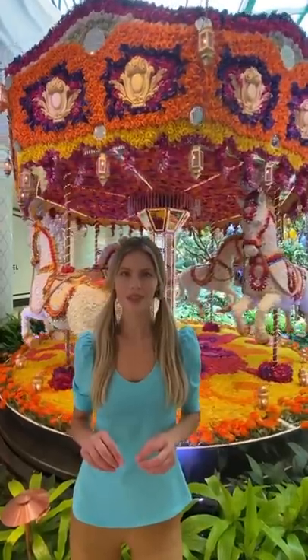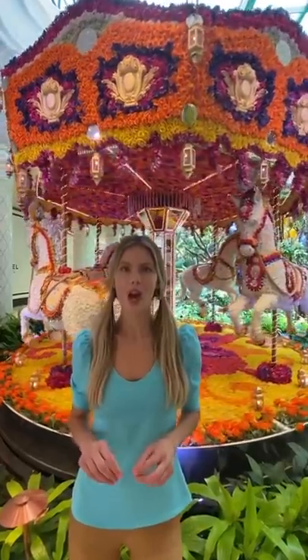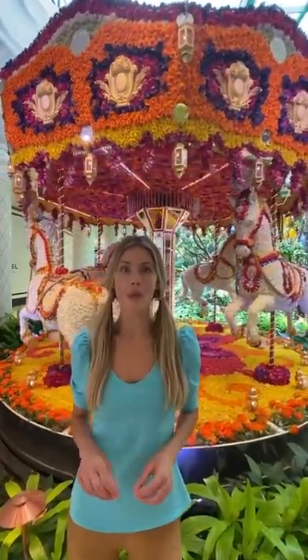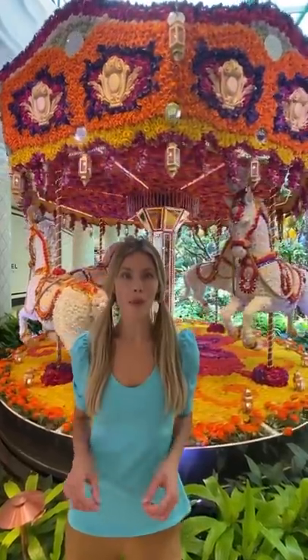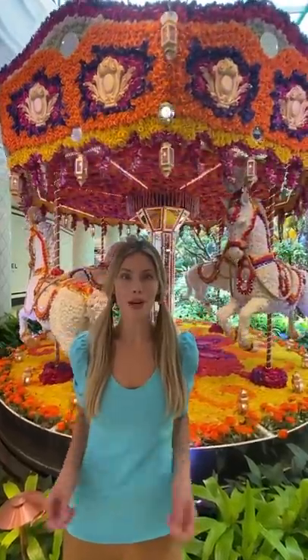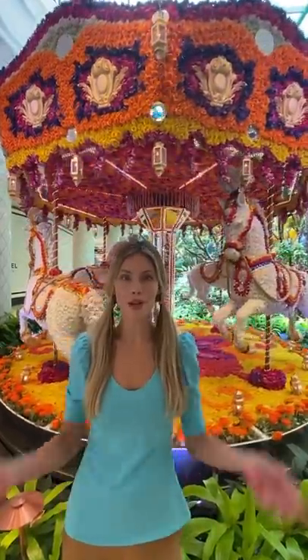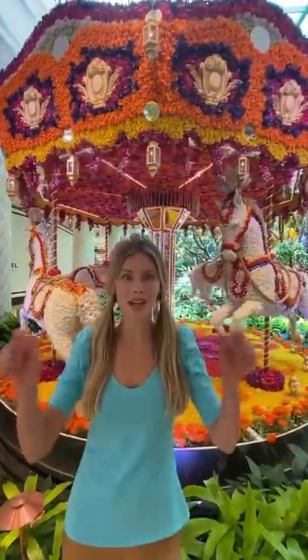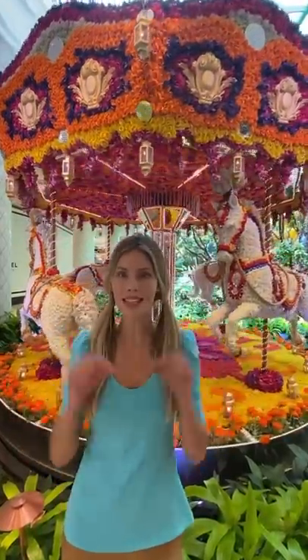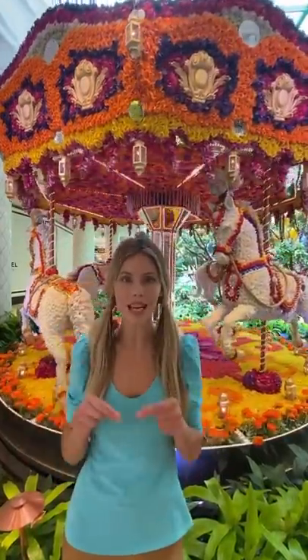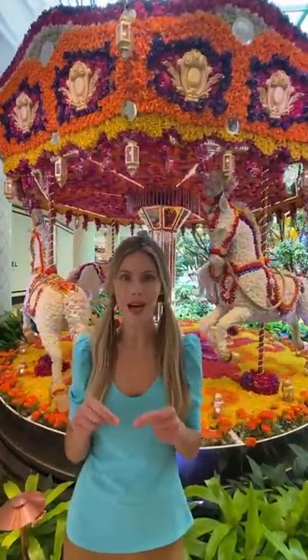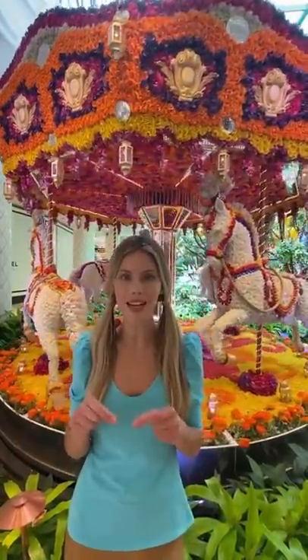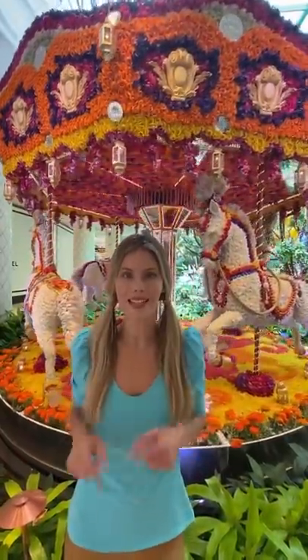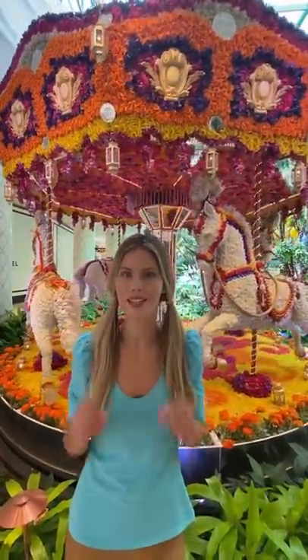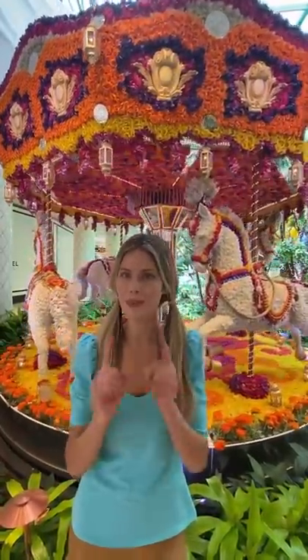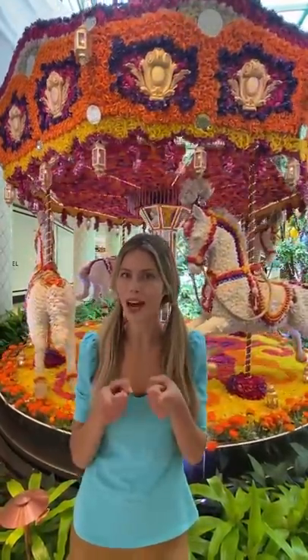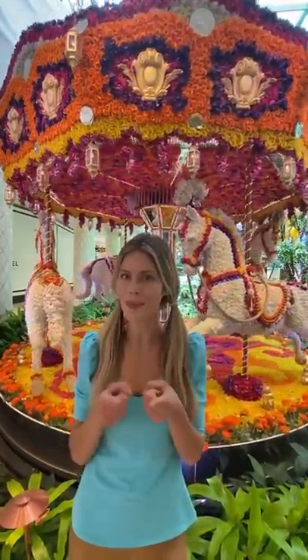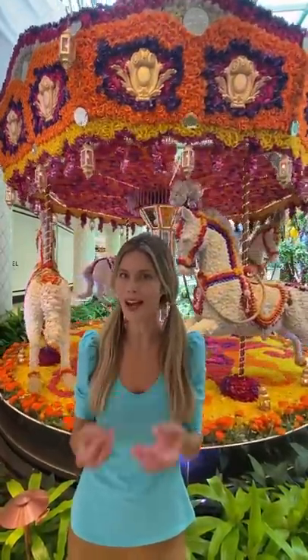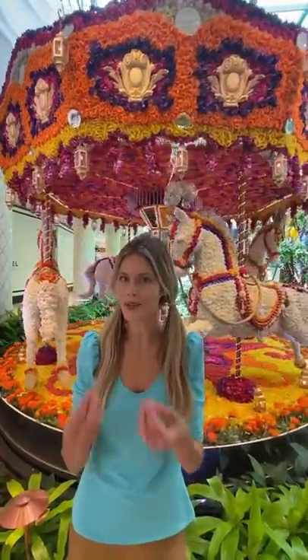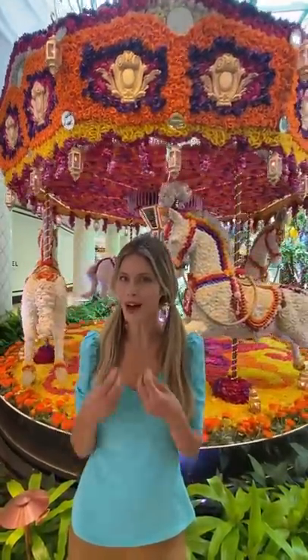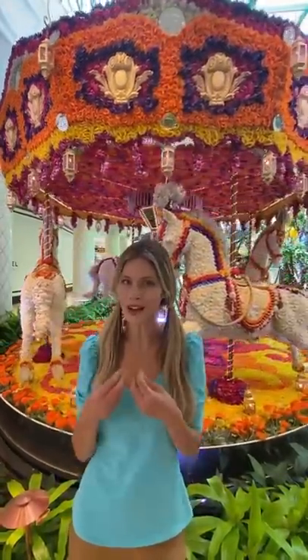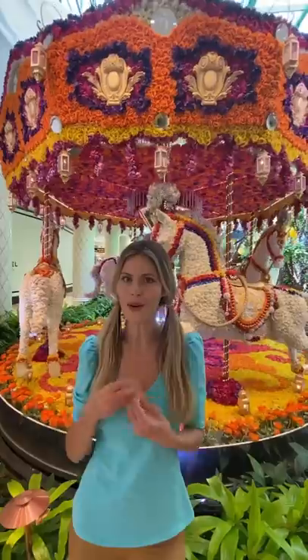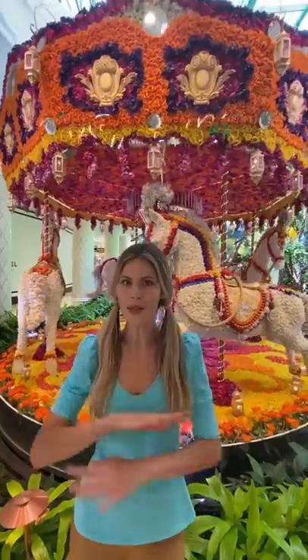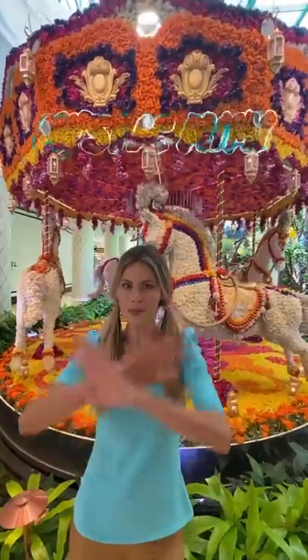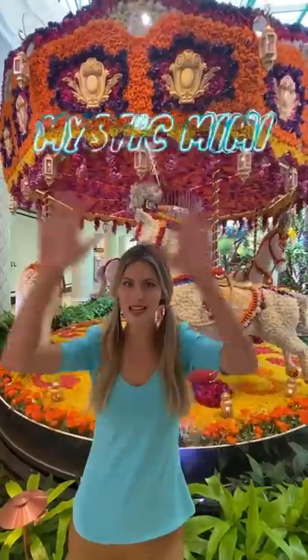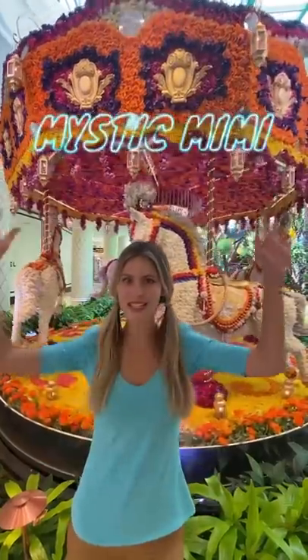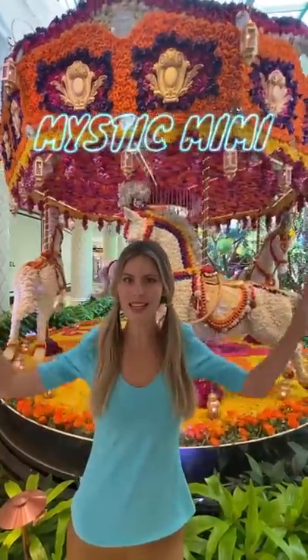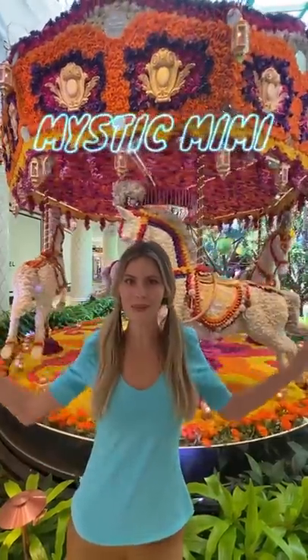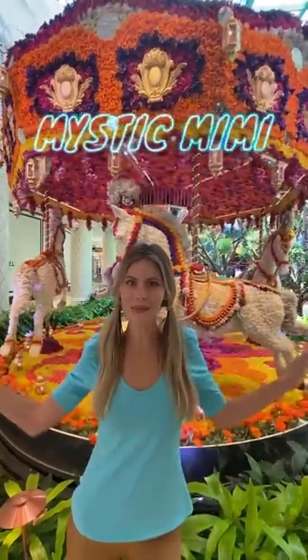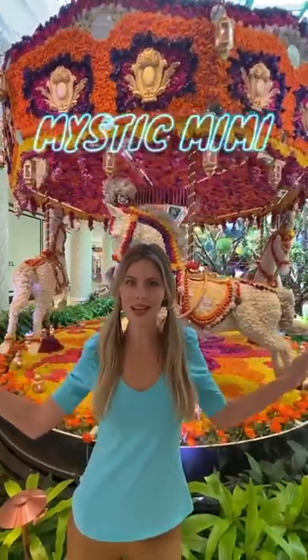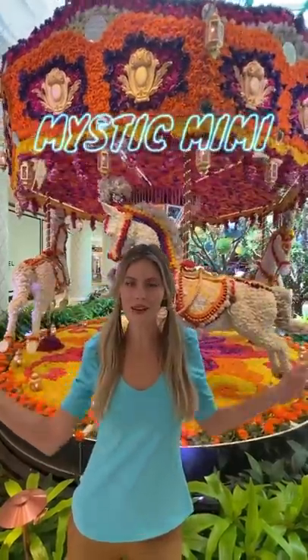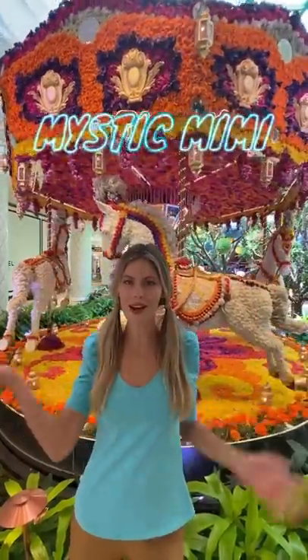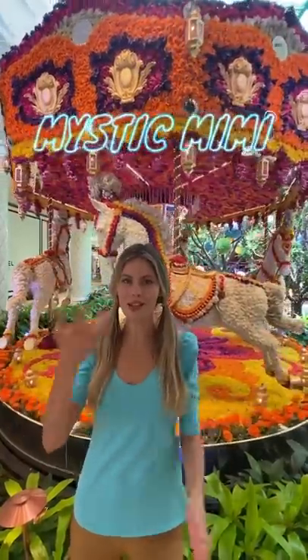Remember to hit the like button, subscribe, and follow the Mystic Mimi Adventures!